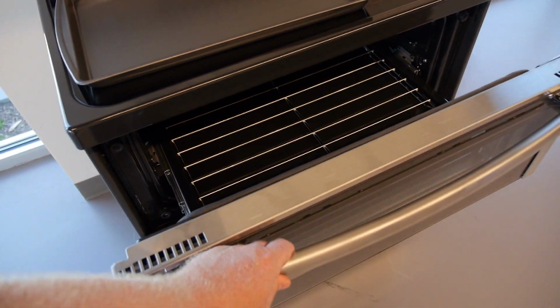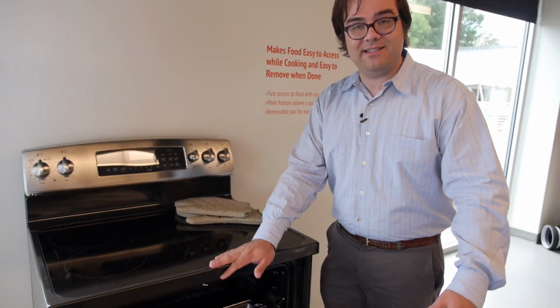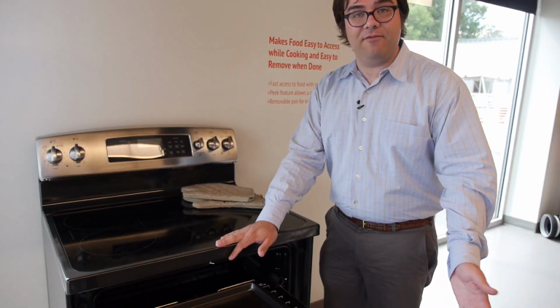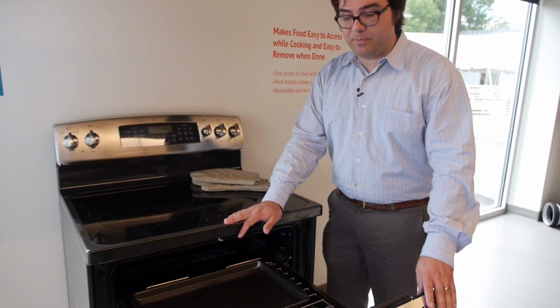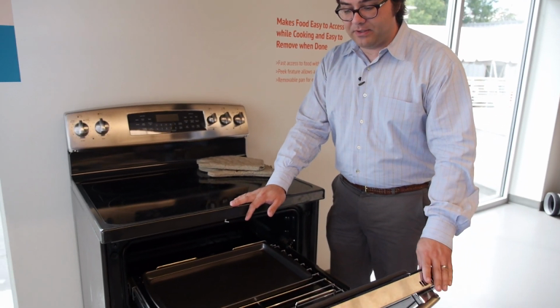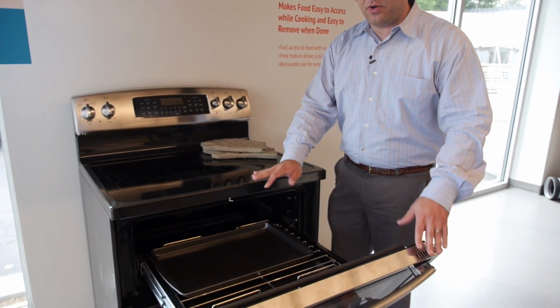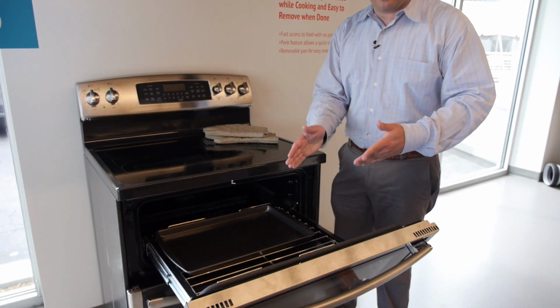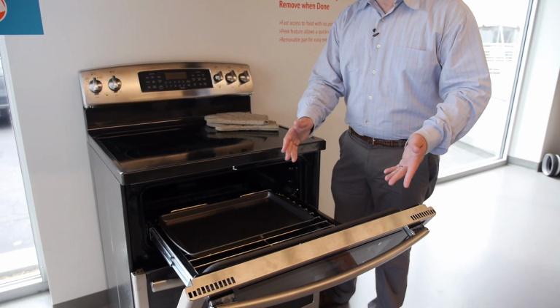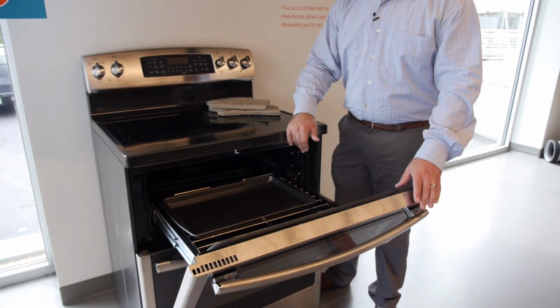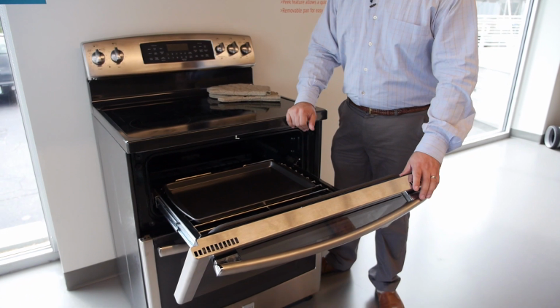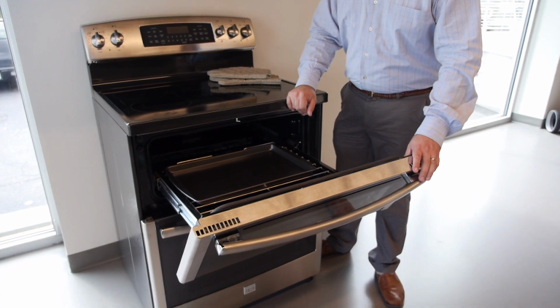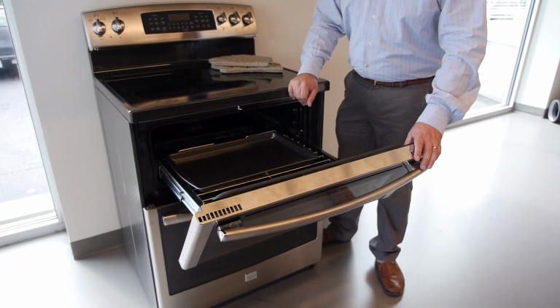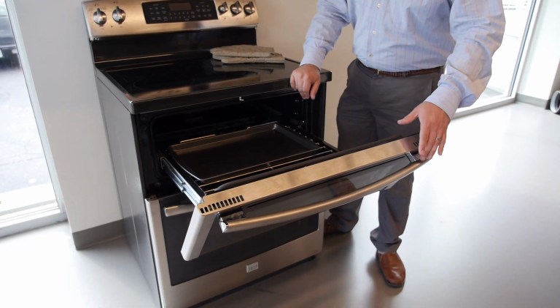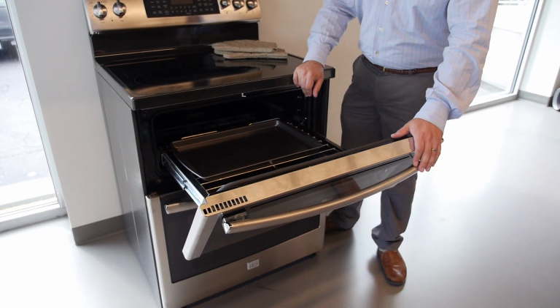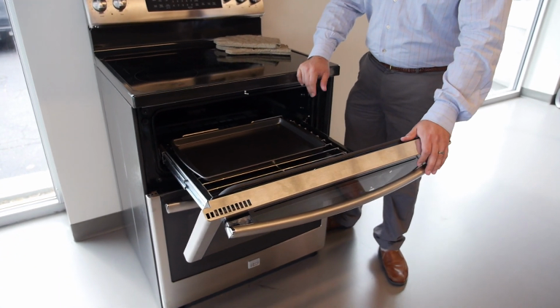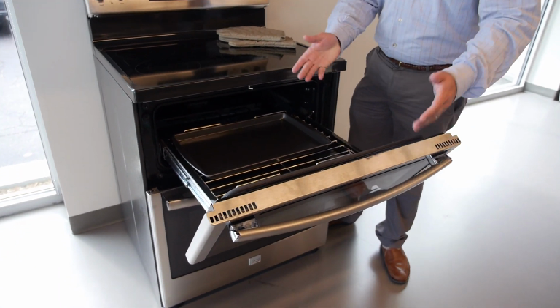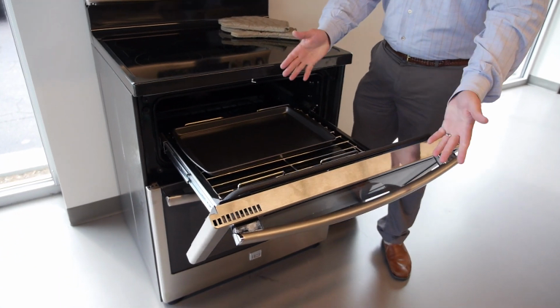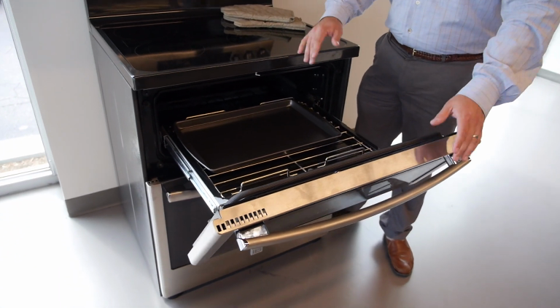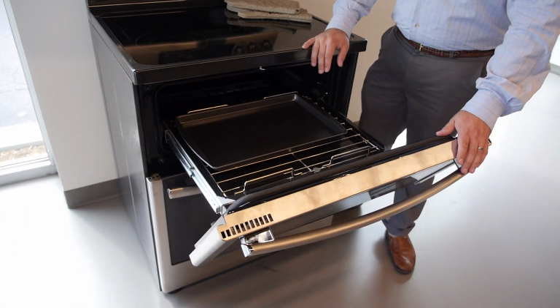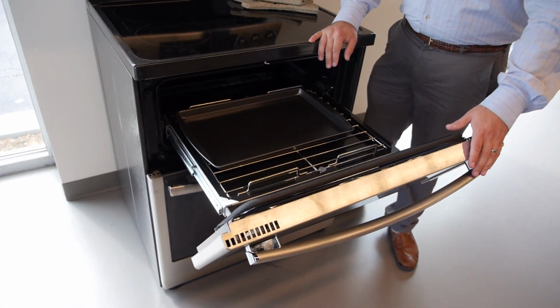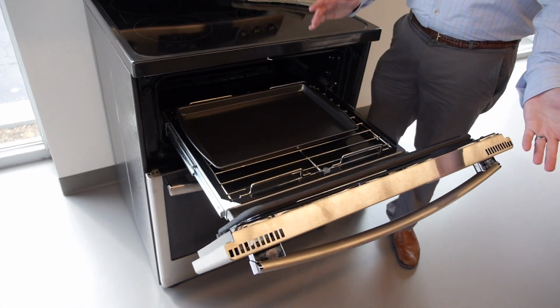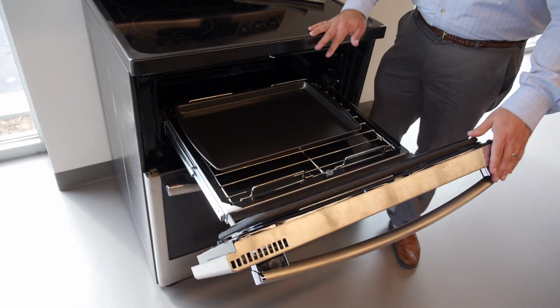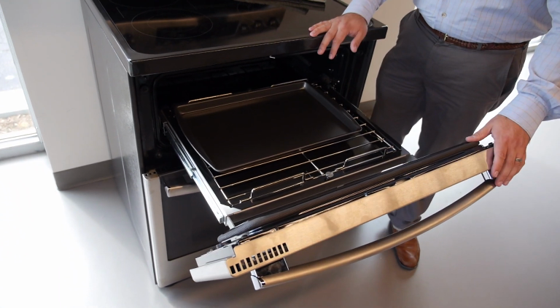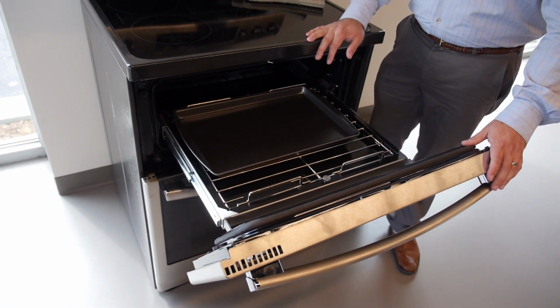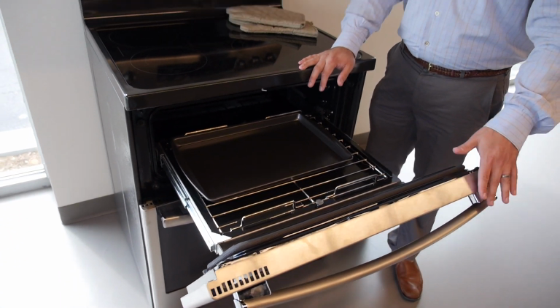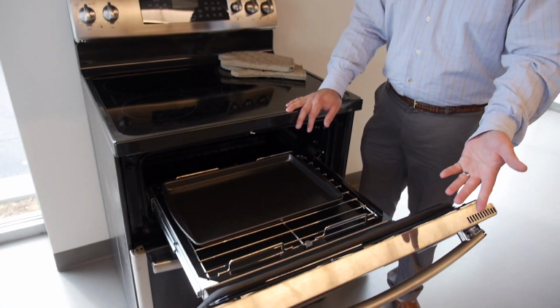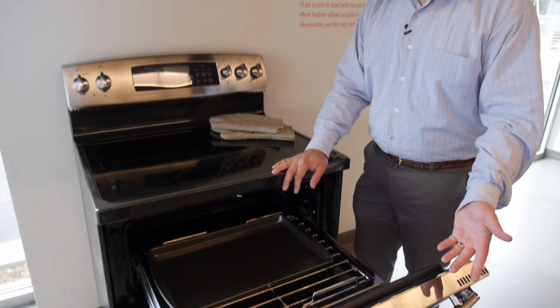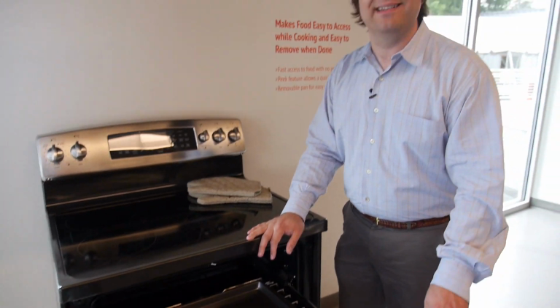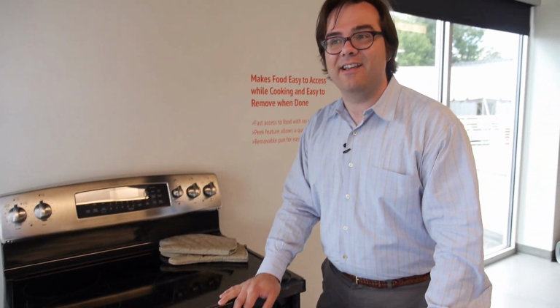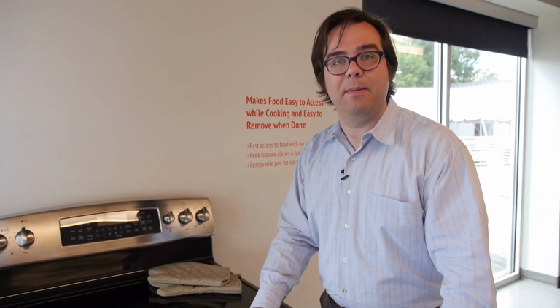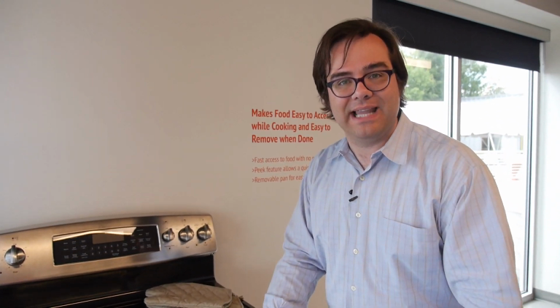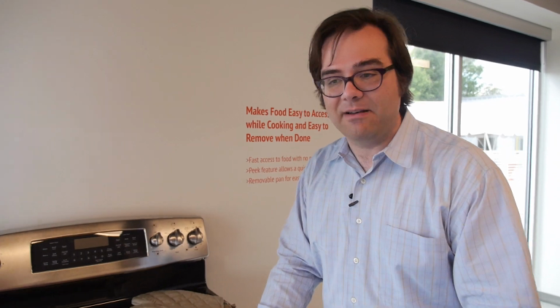With a place like FirstBuild, you can rapidly prototype this, you can create it, and within a couple of months bring it to market and see if people like it.